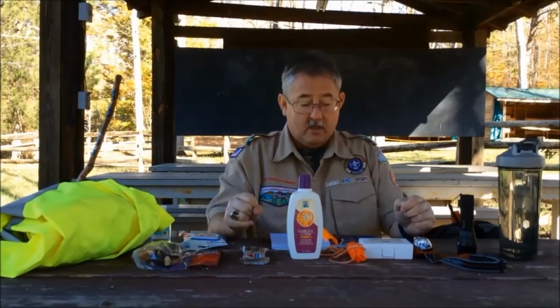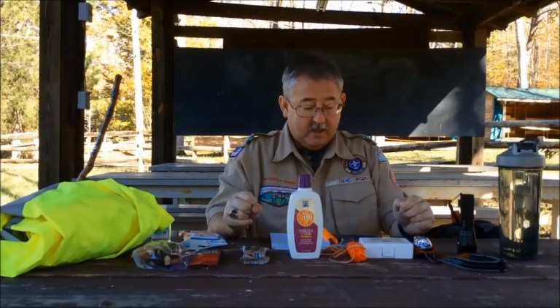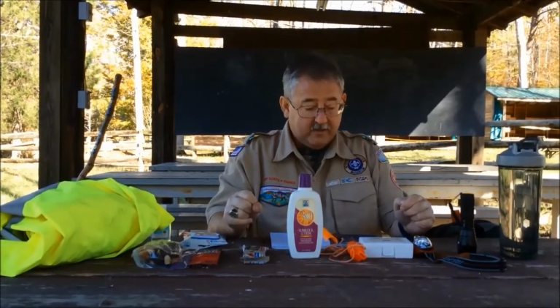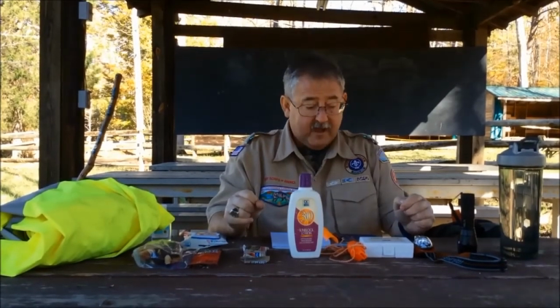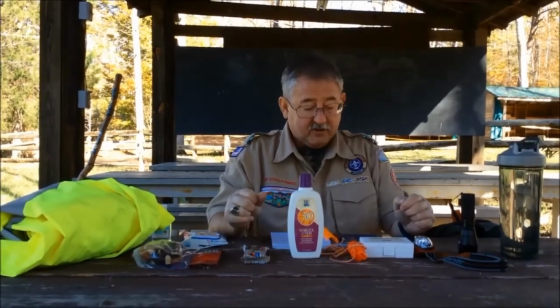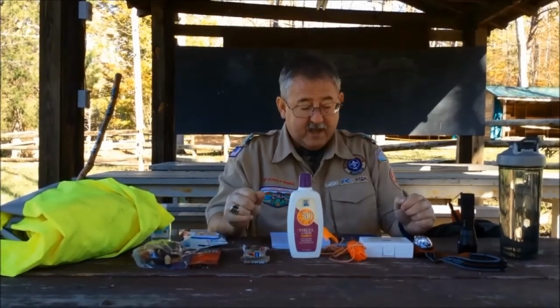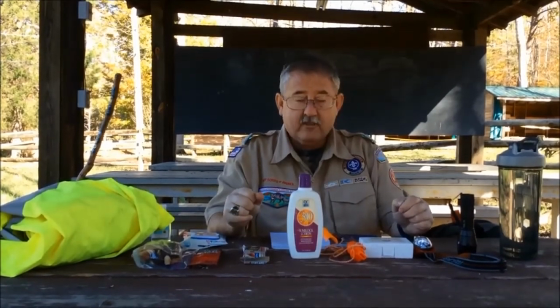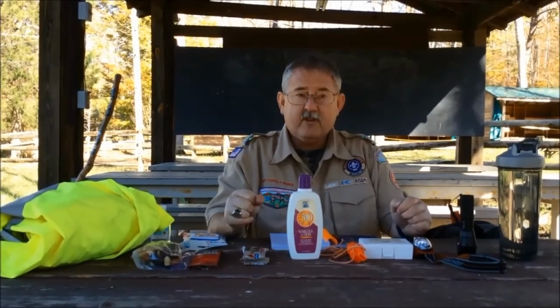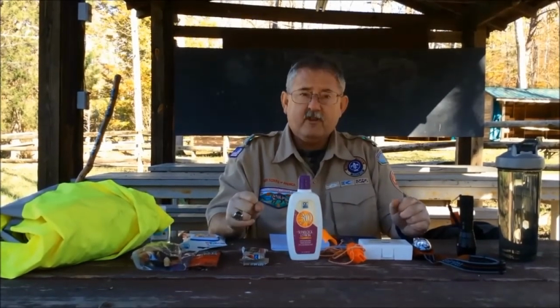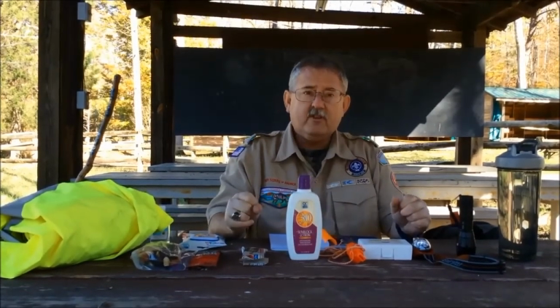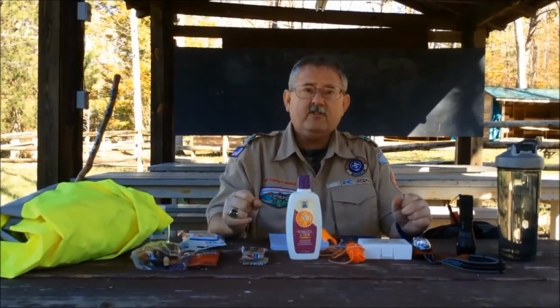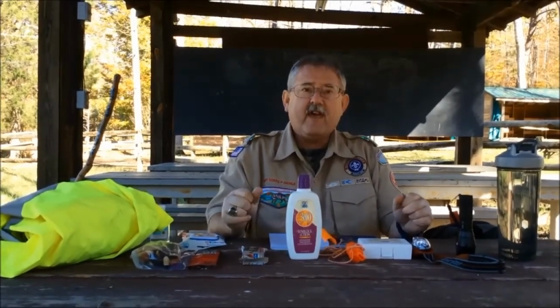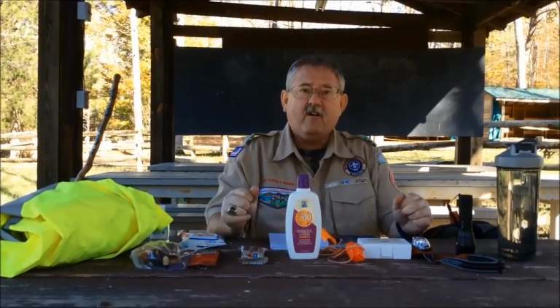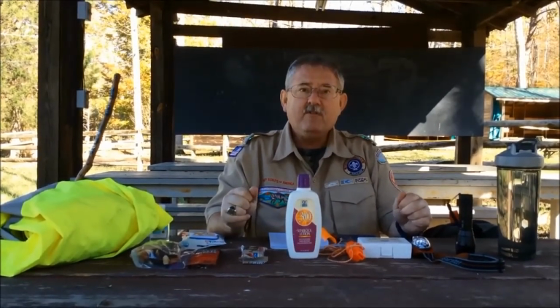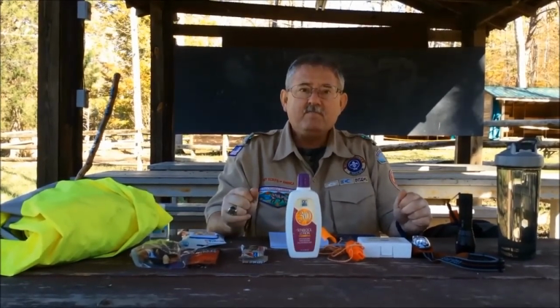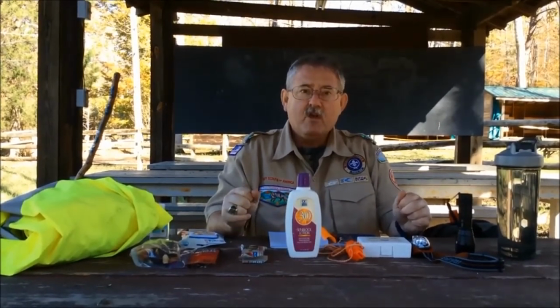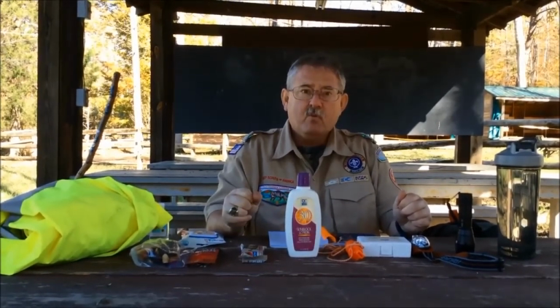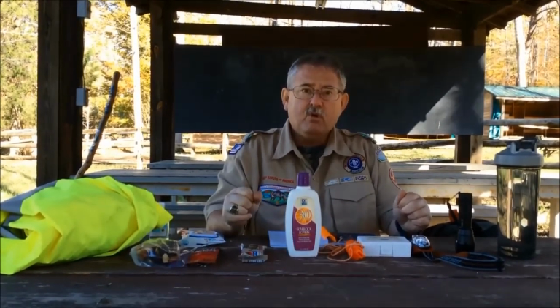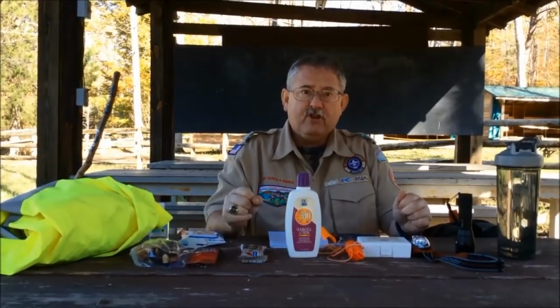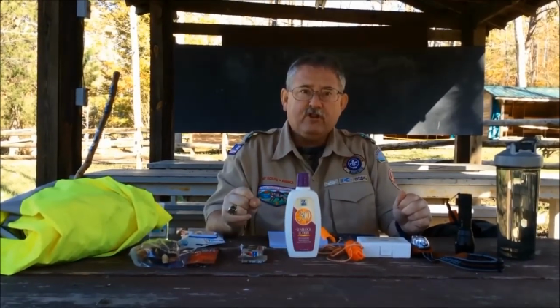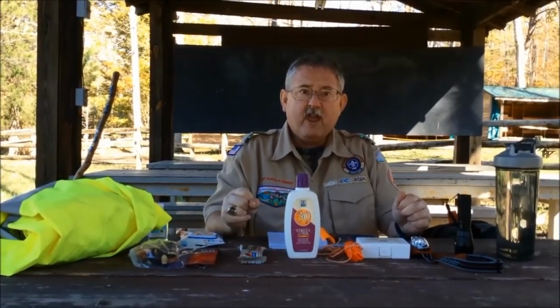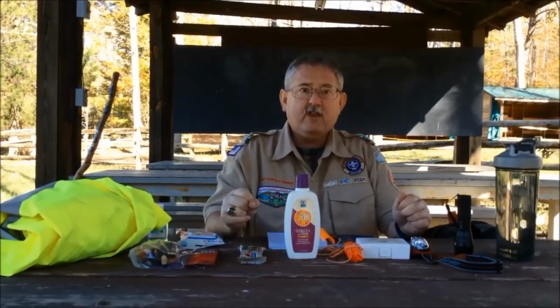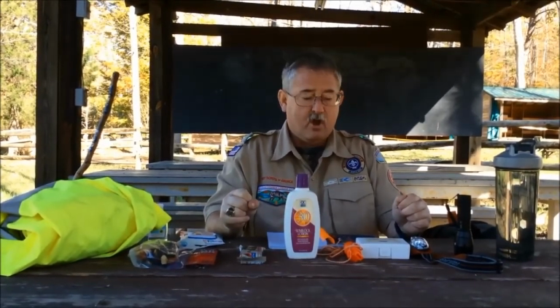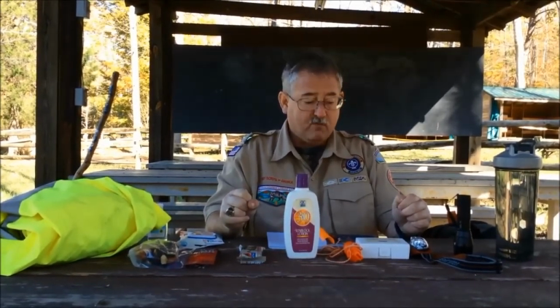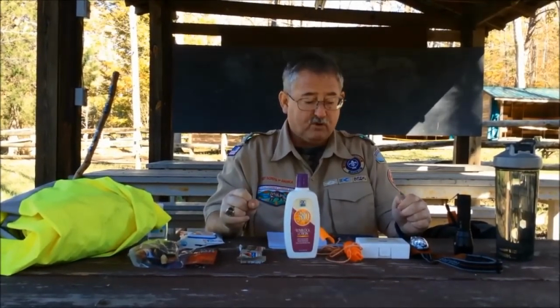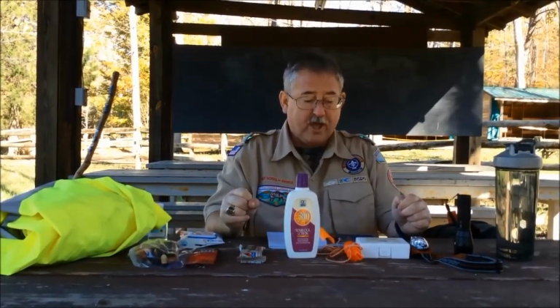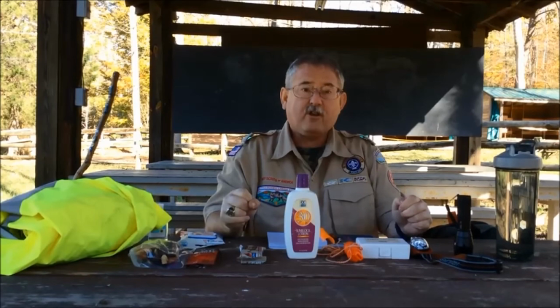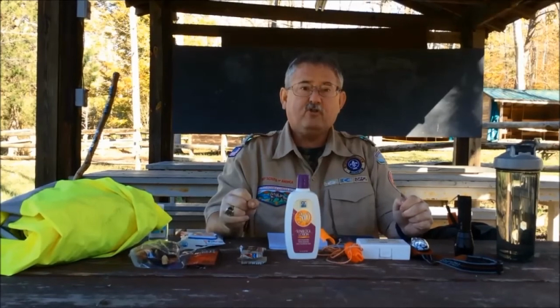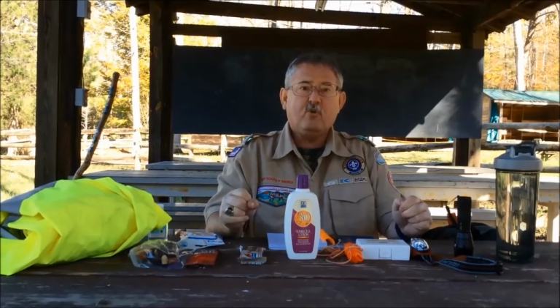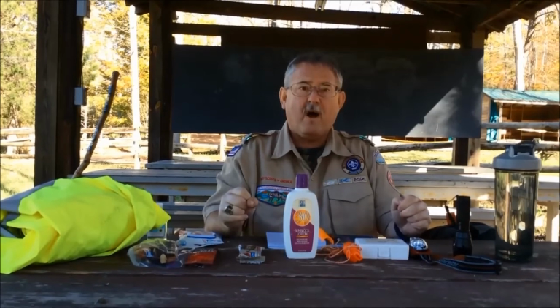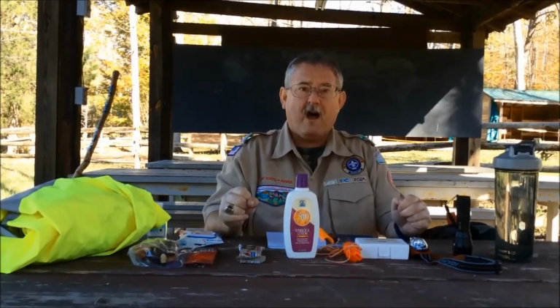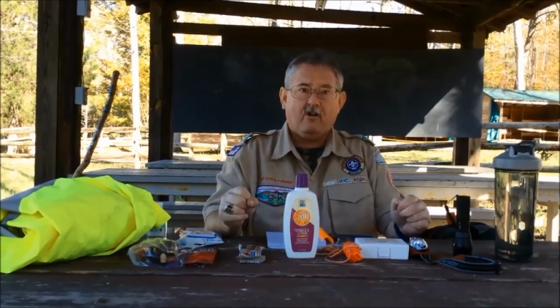Hey Tiger Scouts, this is Alvin. We're here today to go over Tigers in the Wild.